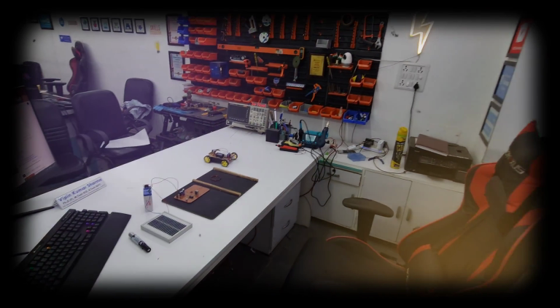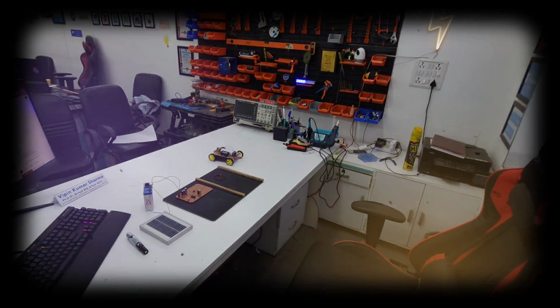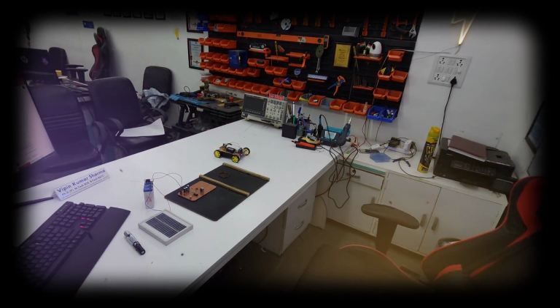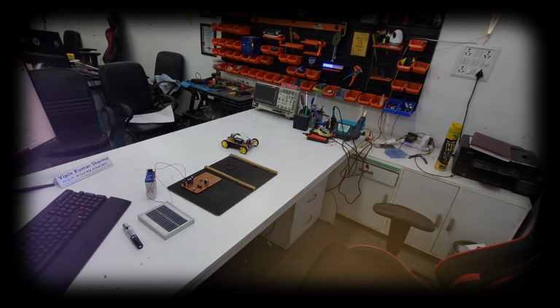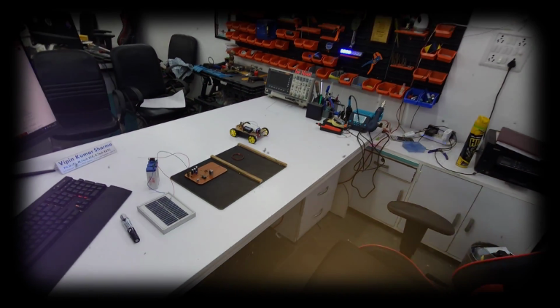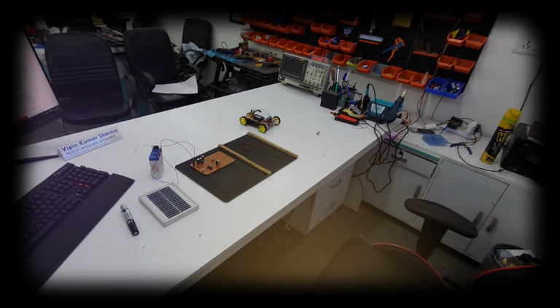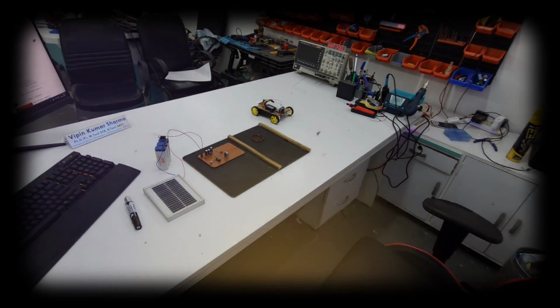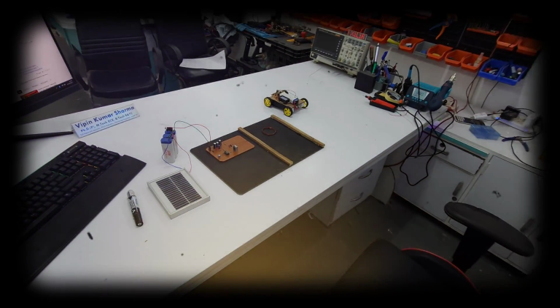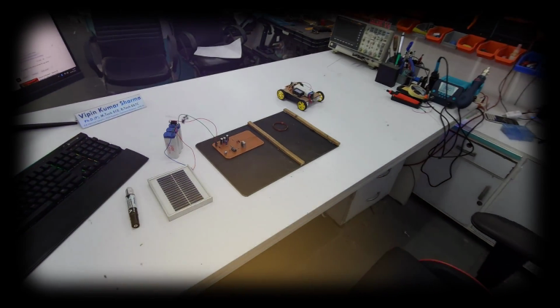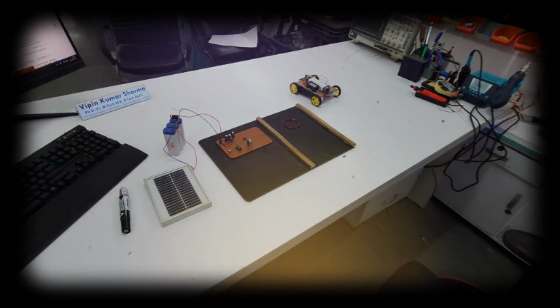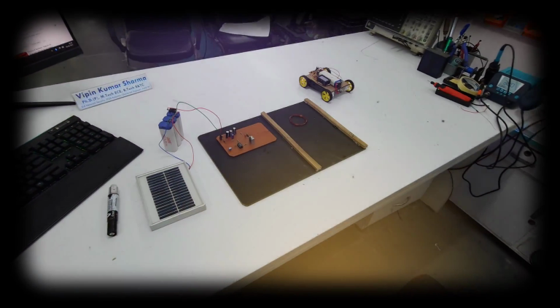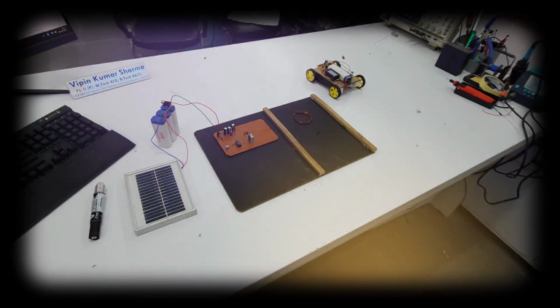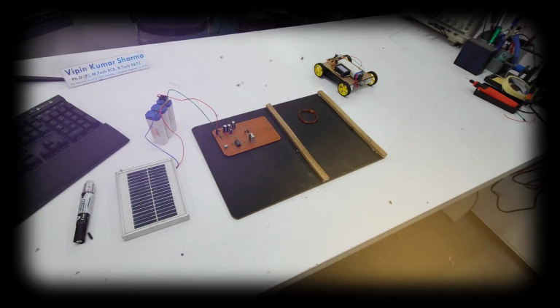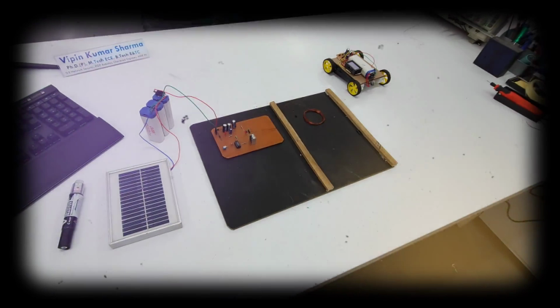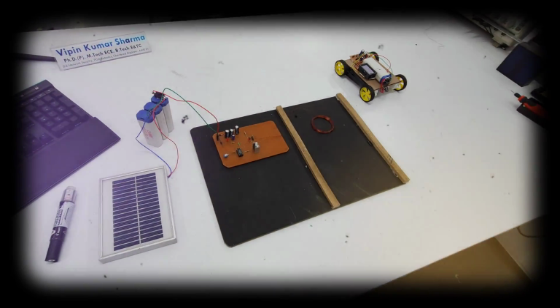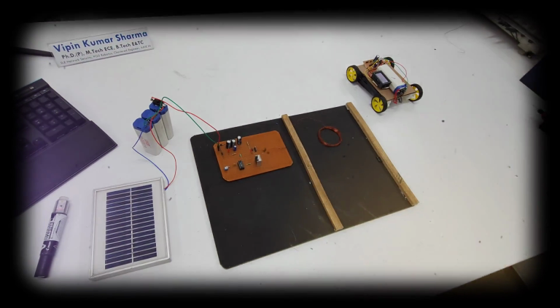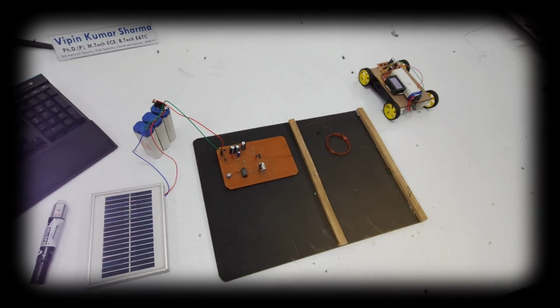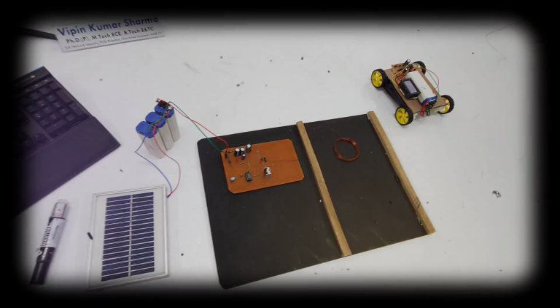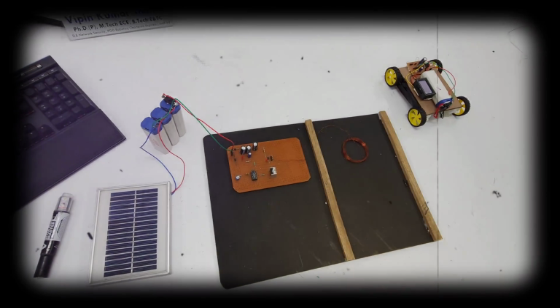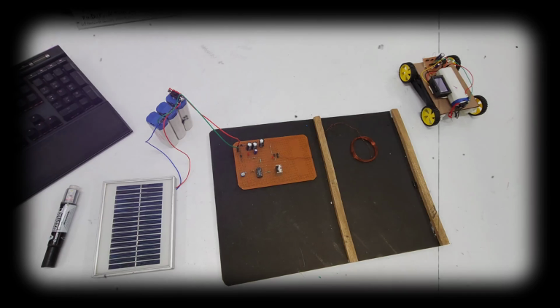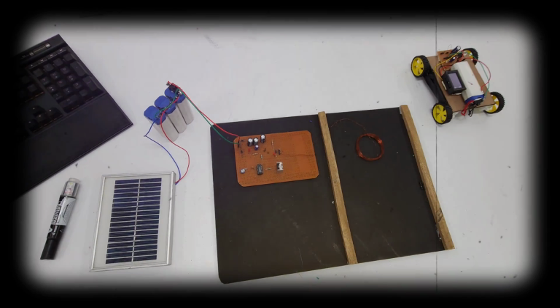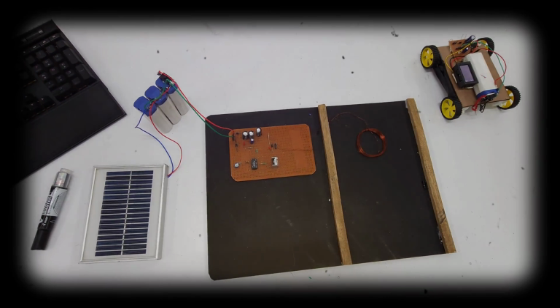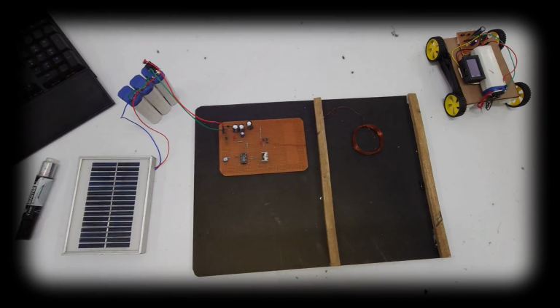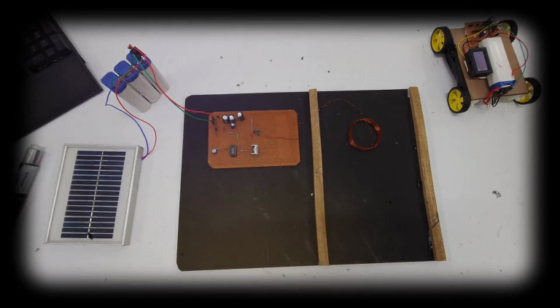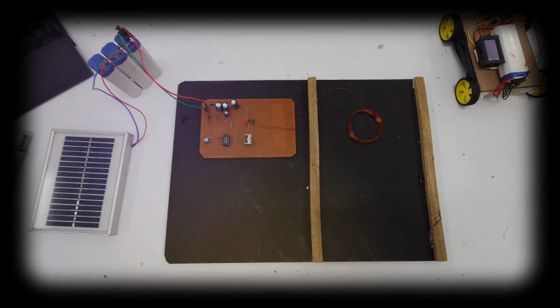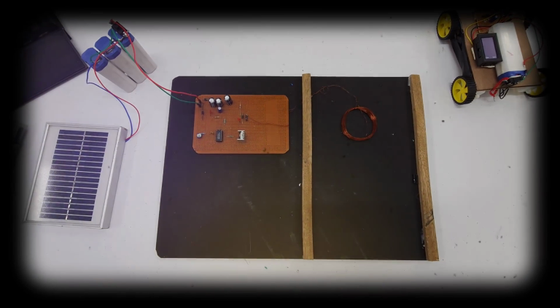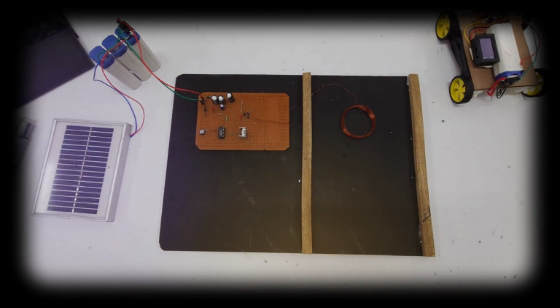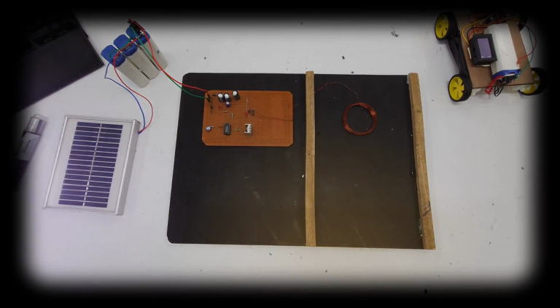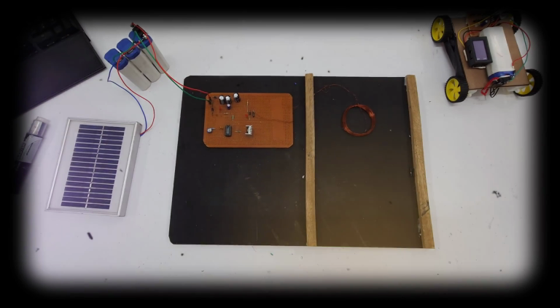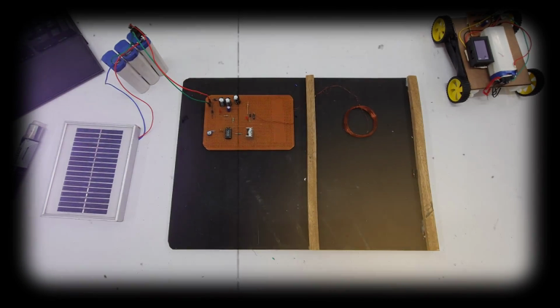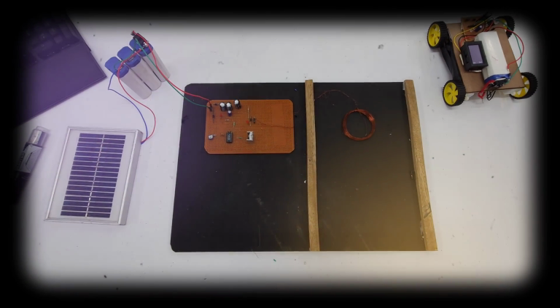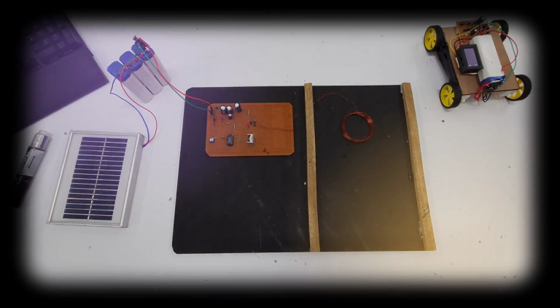Hello everyone. I am Vipenik Sharma from Zara Technologies. Today I am going to demonstrate a project called solar-based smart garage for EVs.